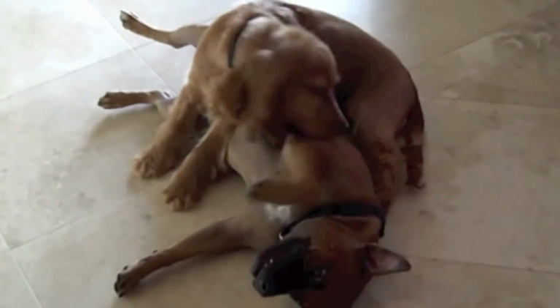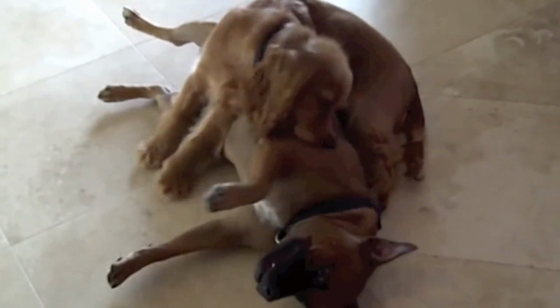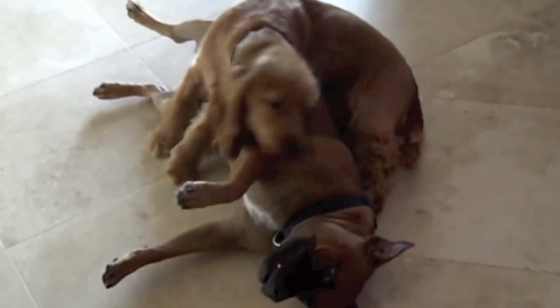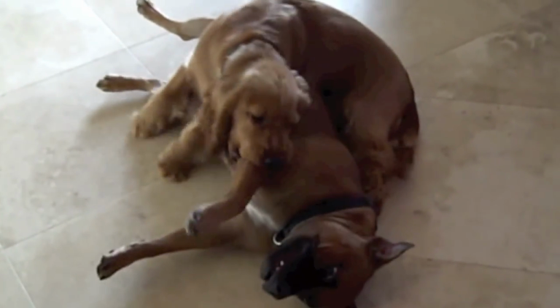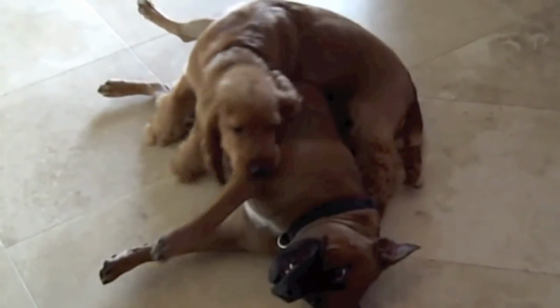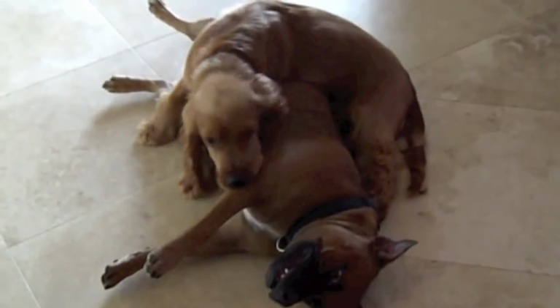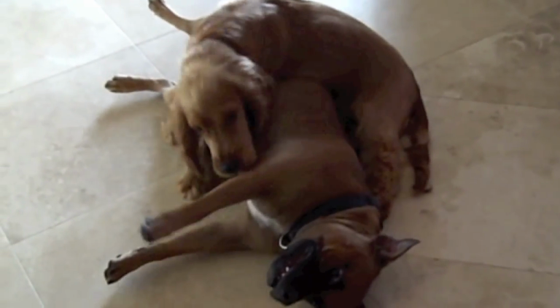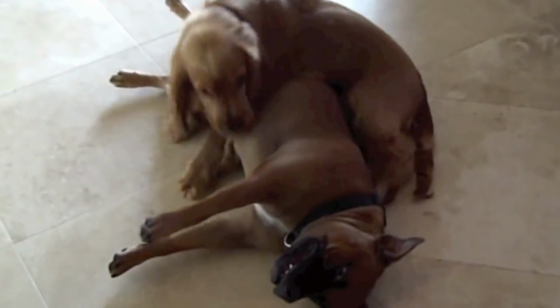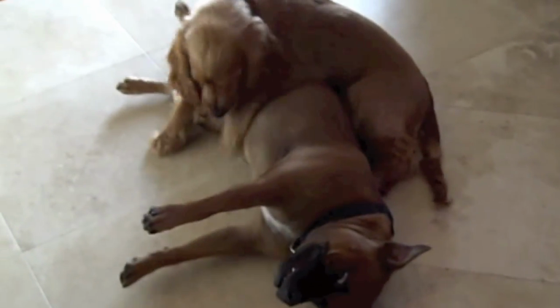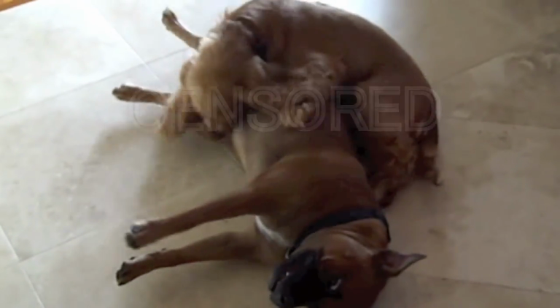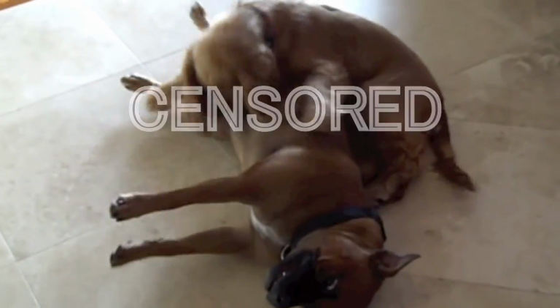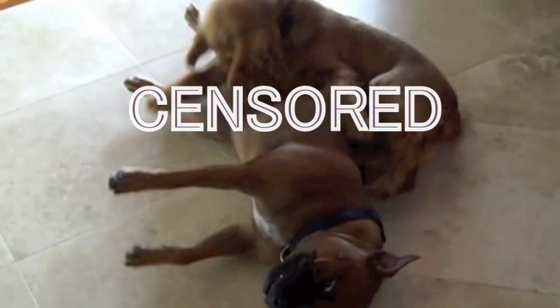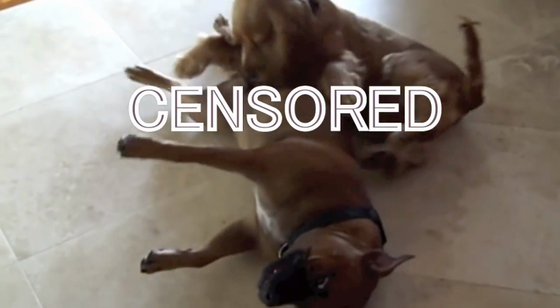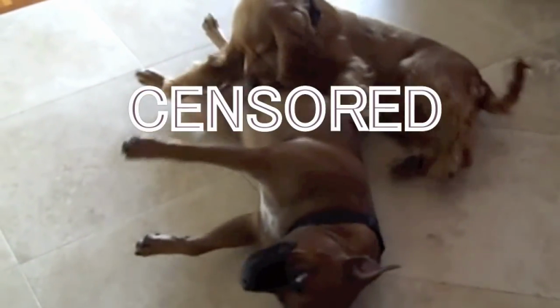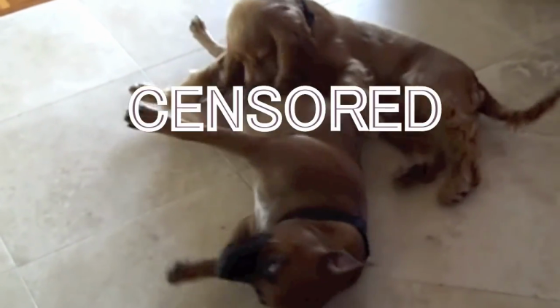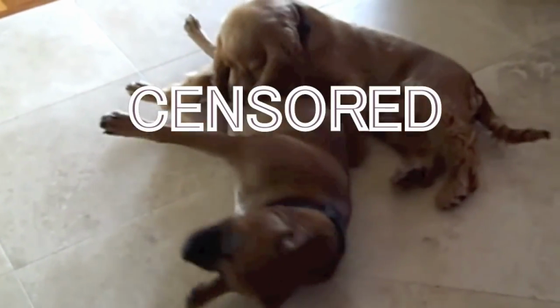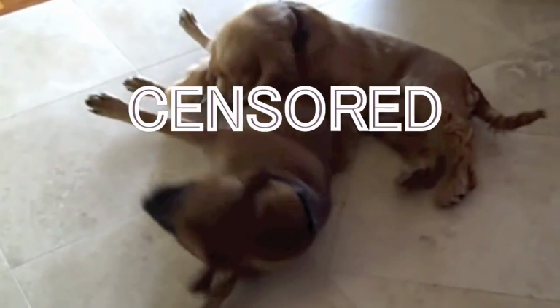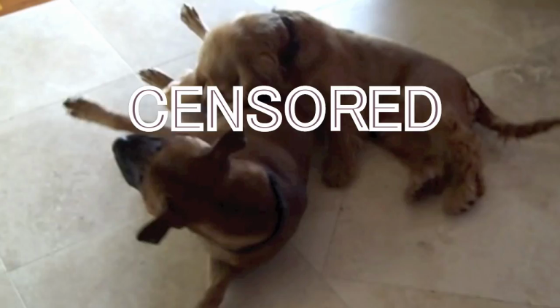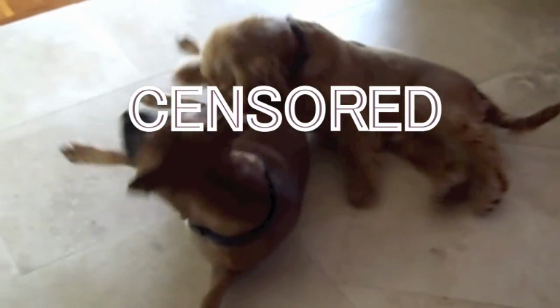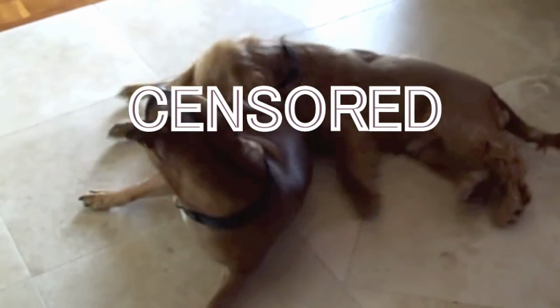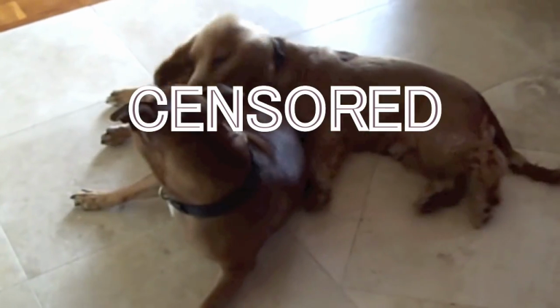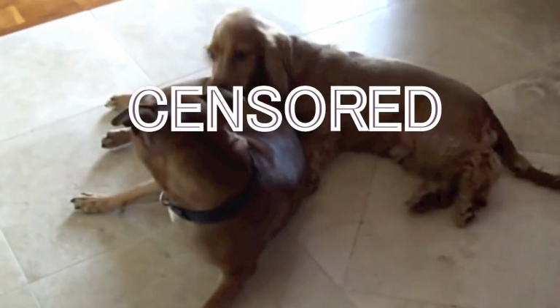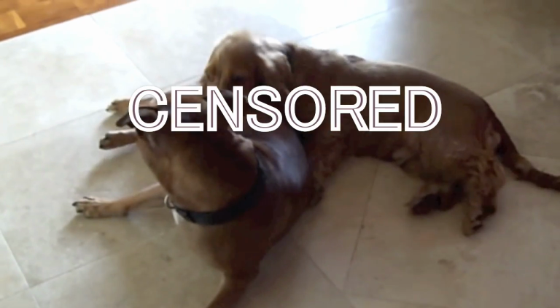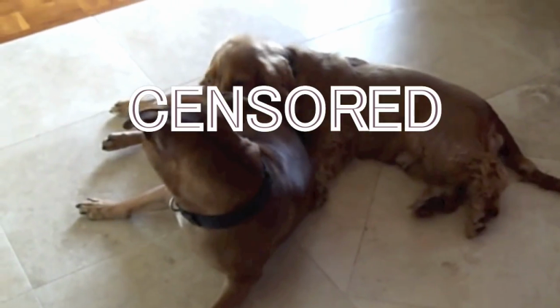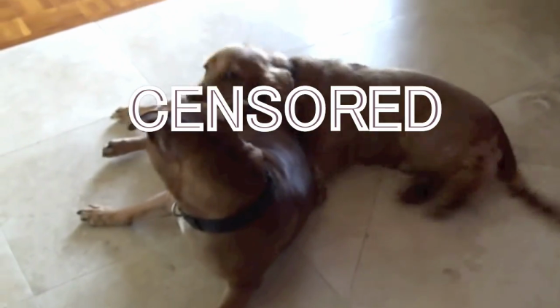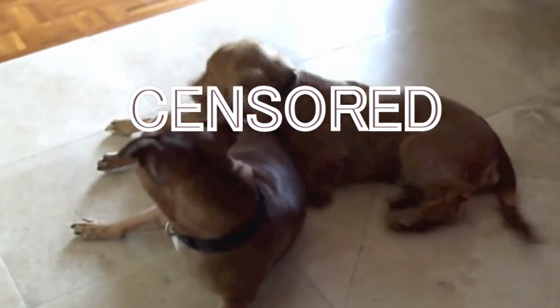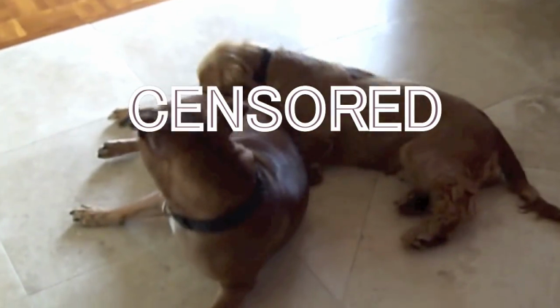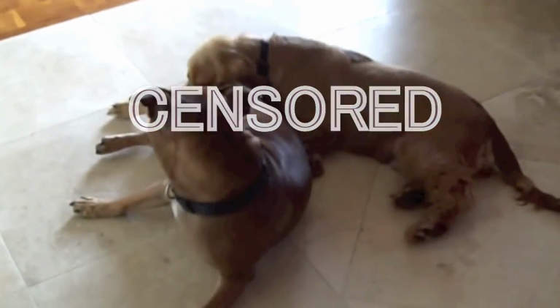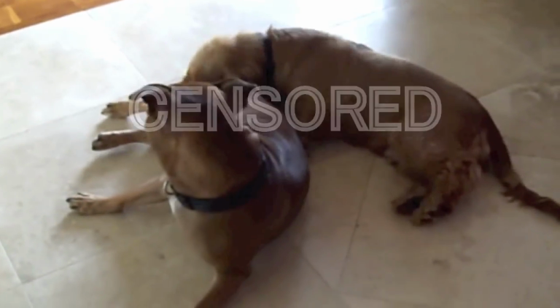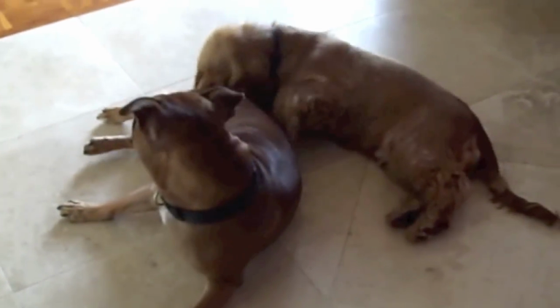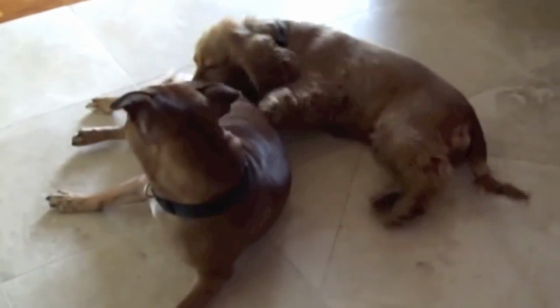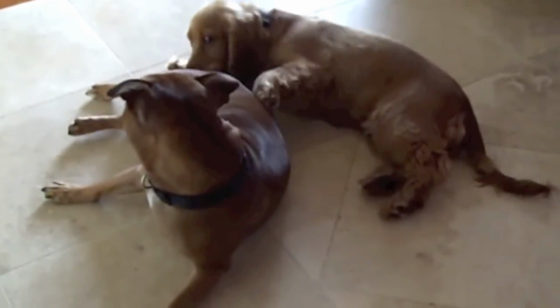He looks like a girl because he's so fluffy and pretty, so some of us are calling him Olivia instead.